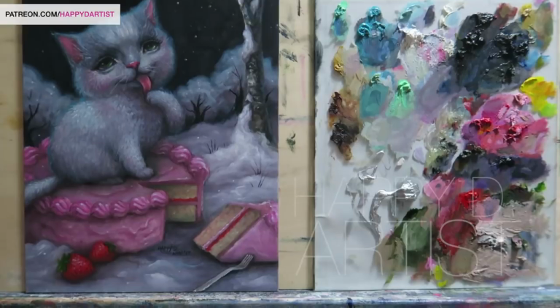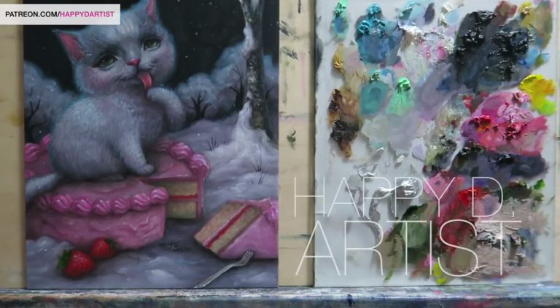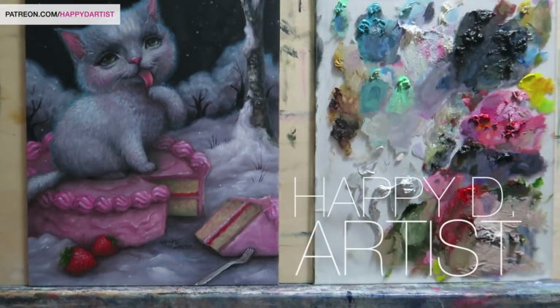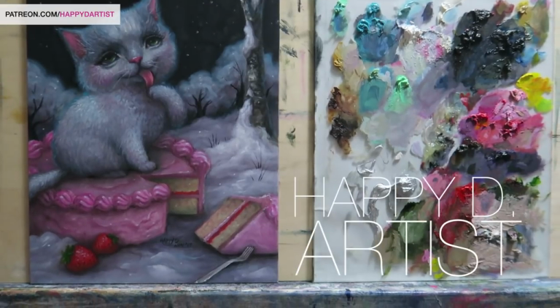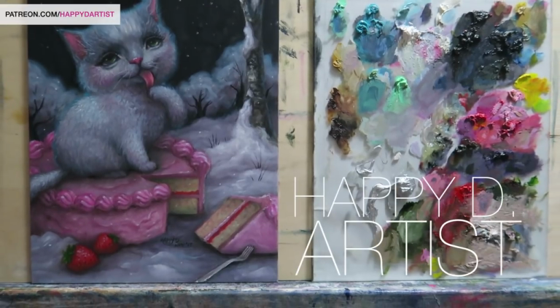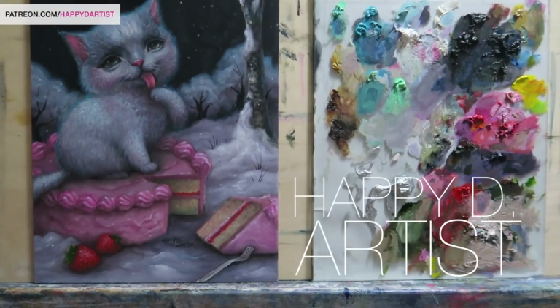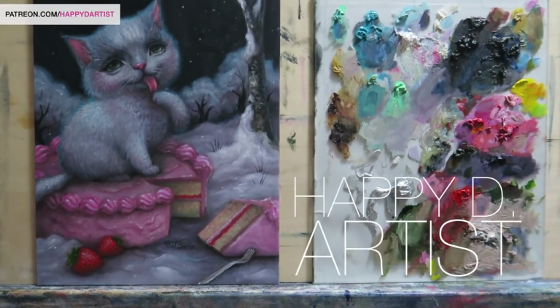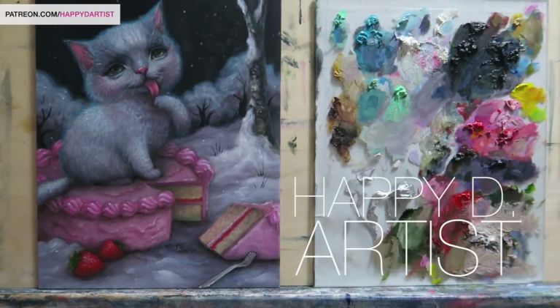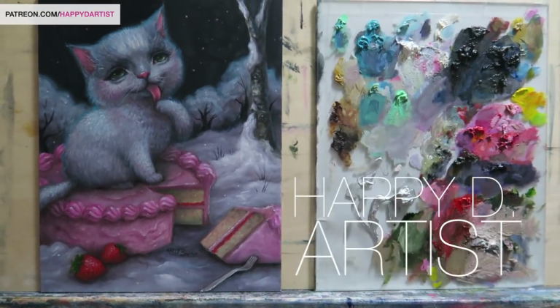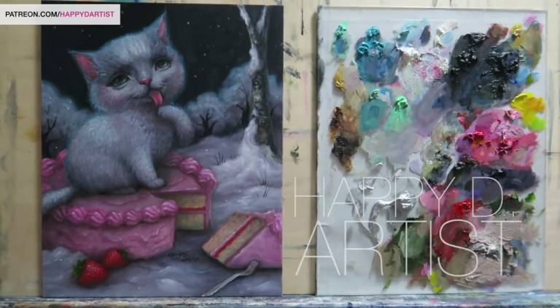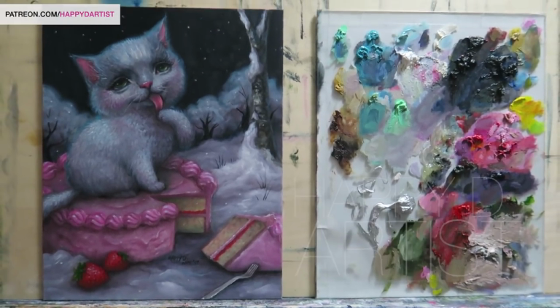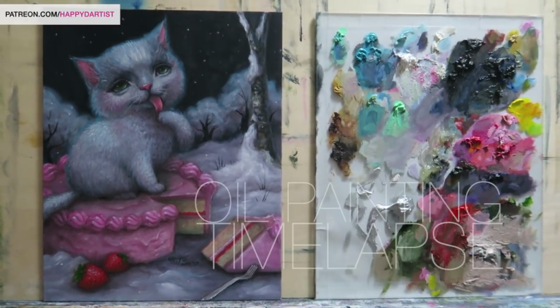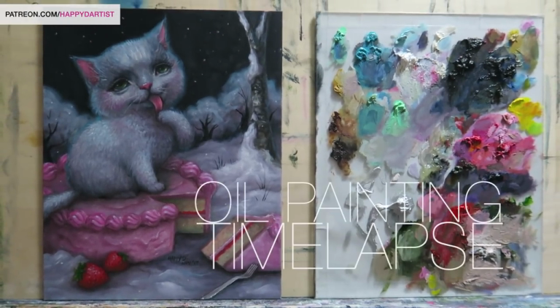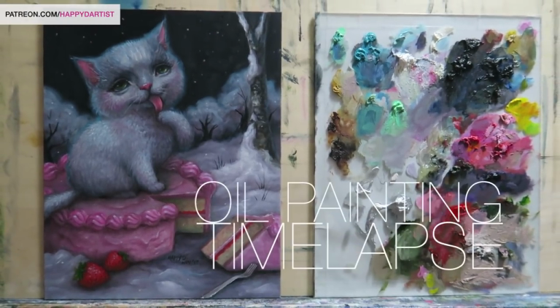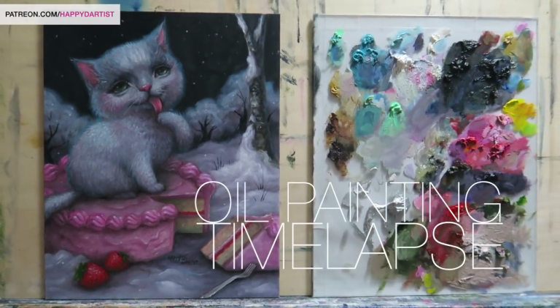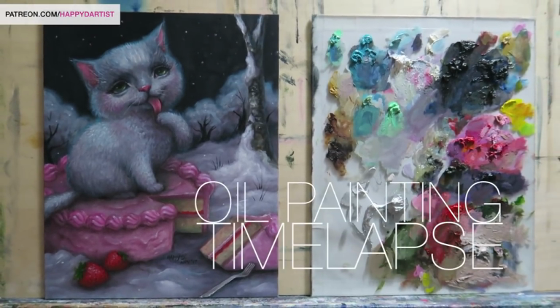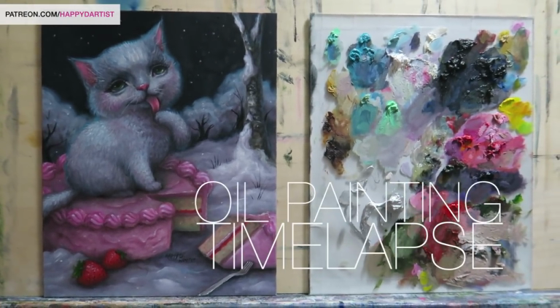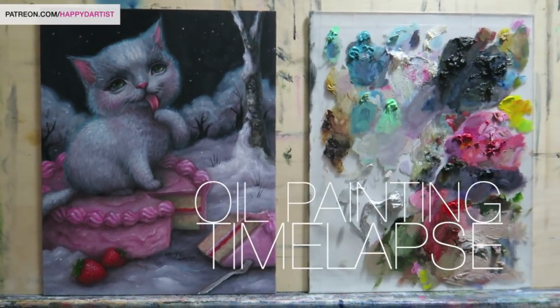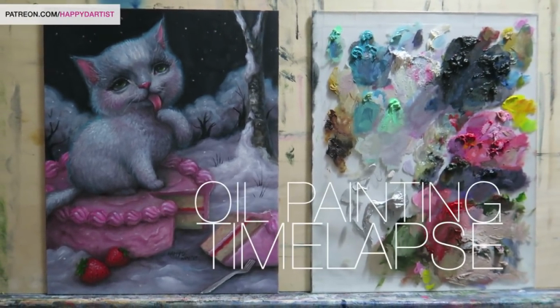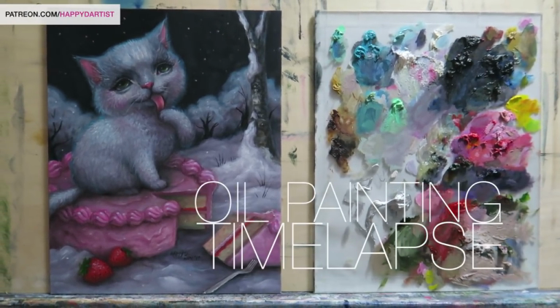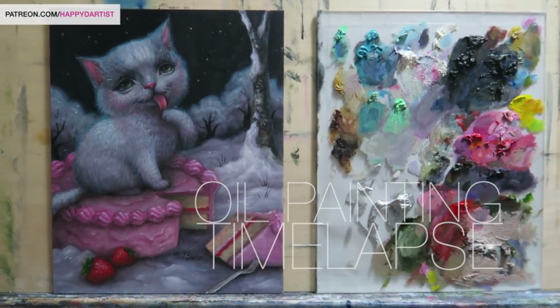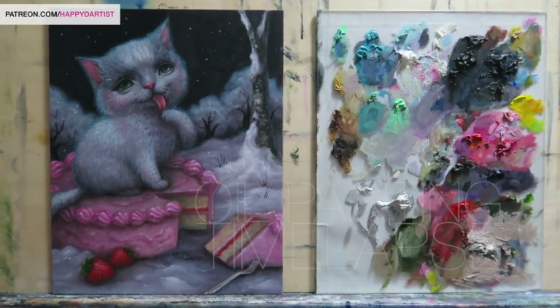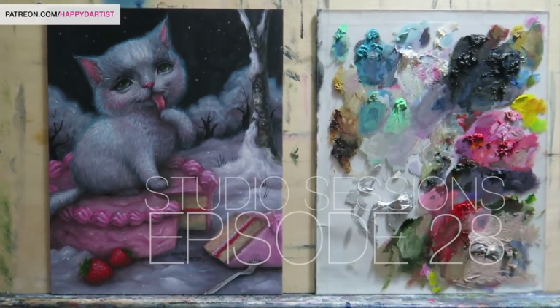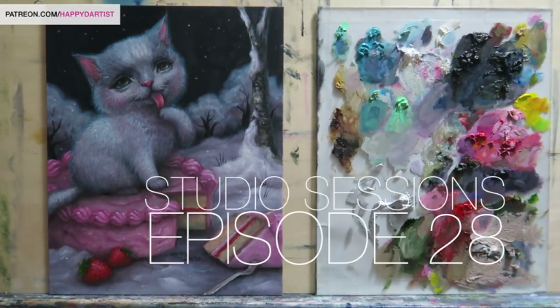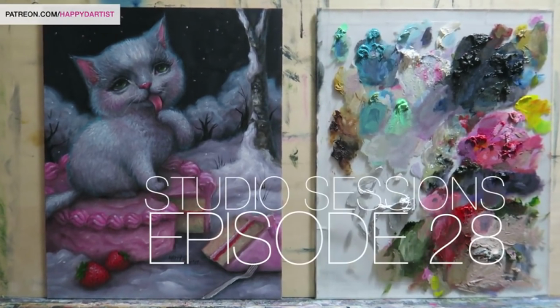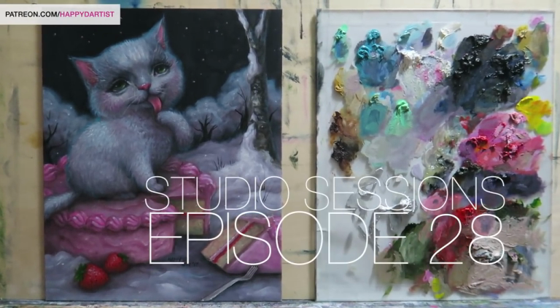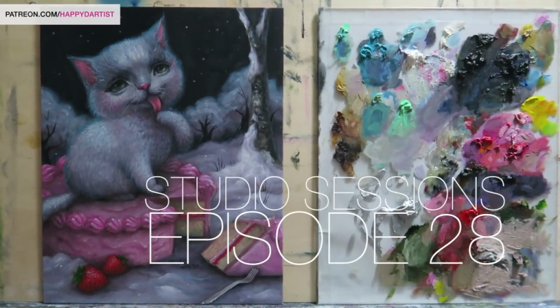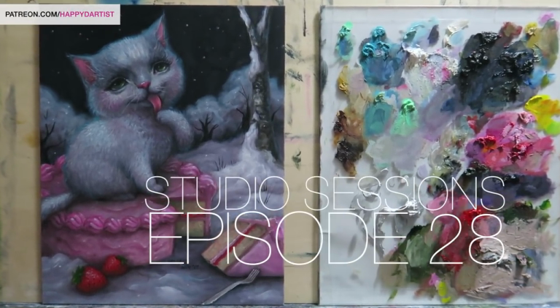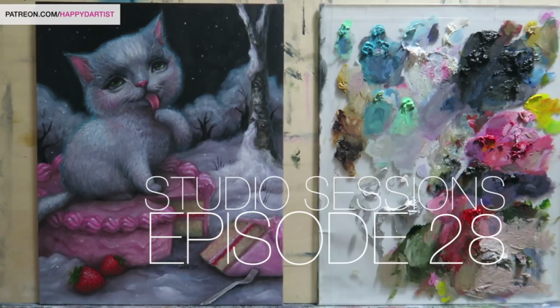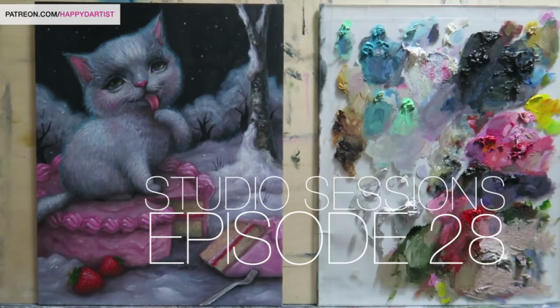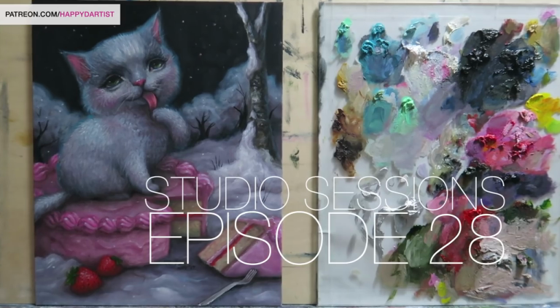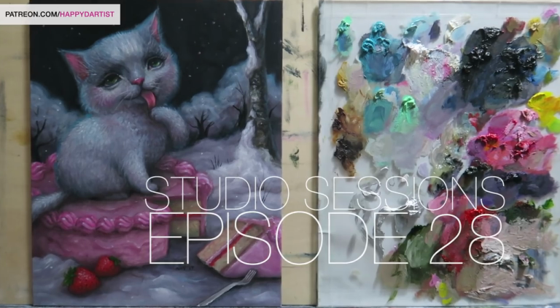Hi guys and welcome to today's oil painting time-lapse and studio sessions episode 28.